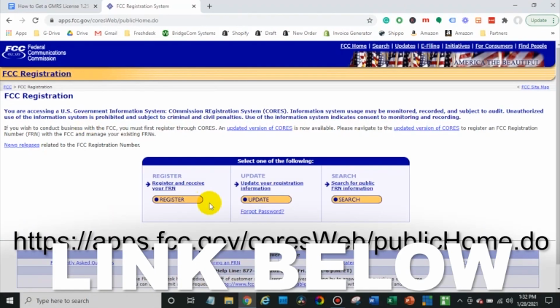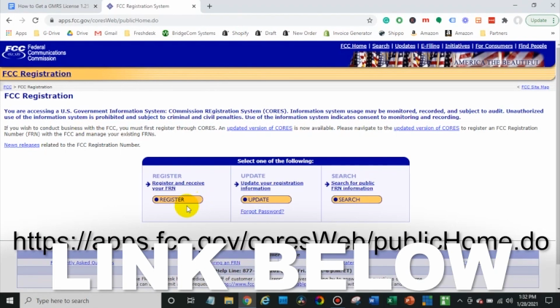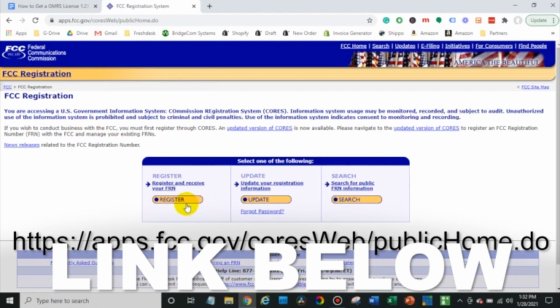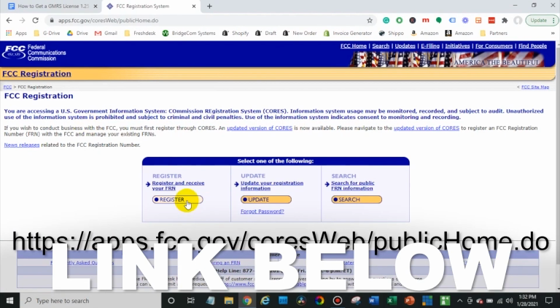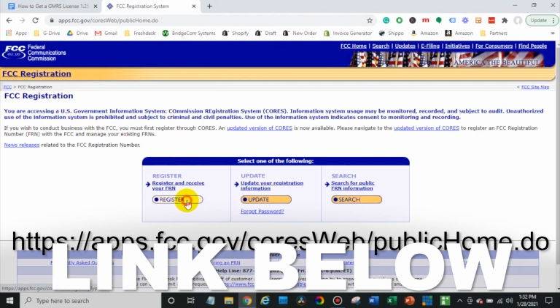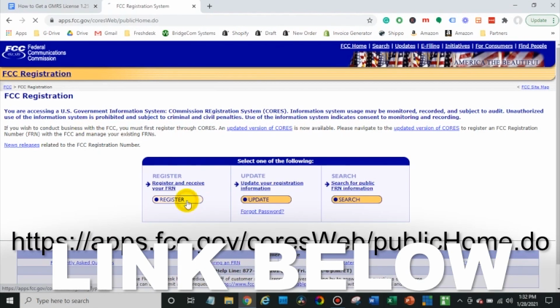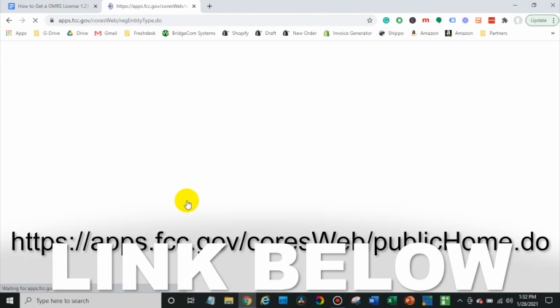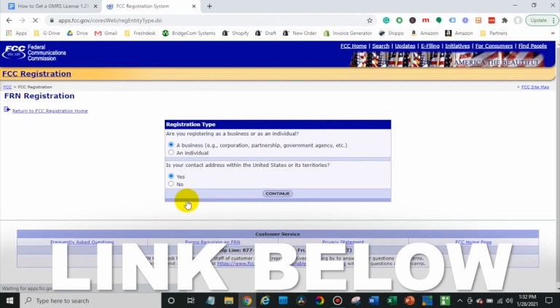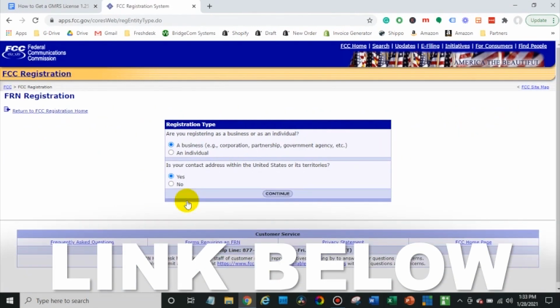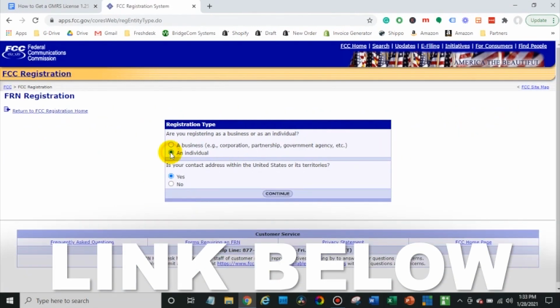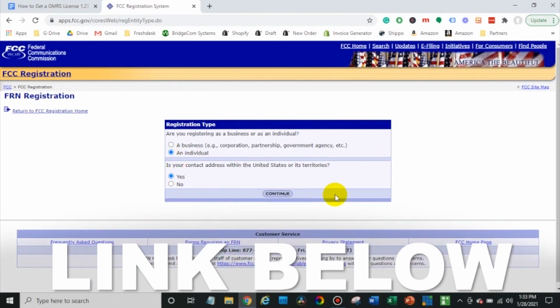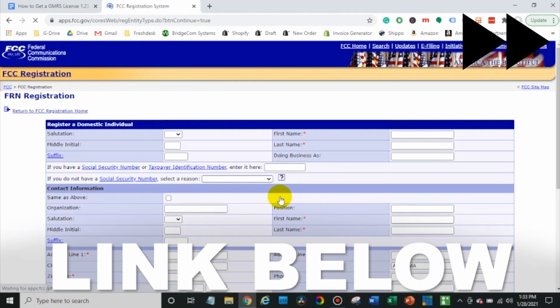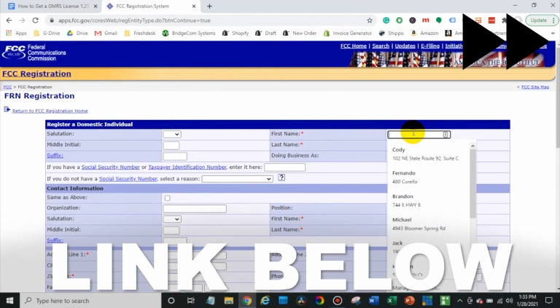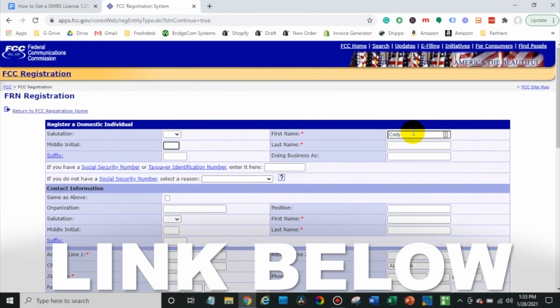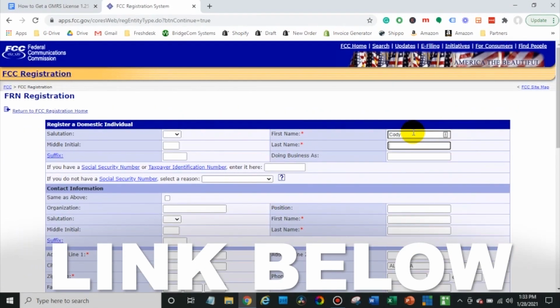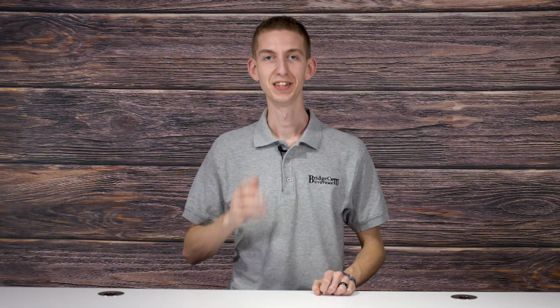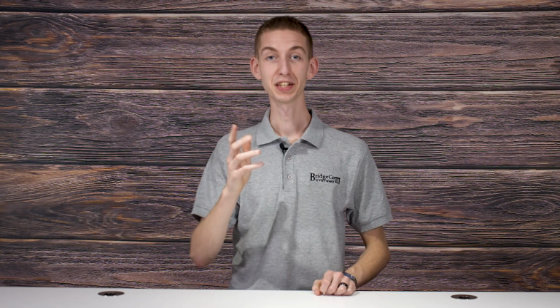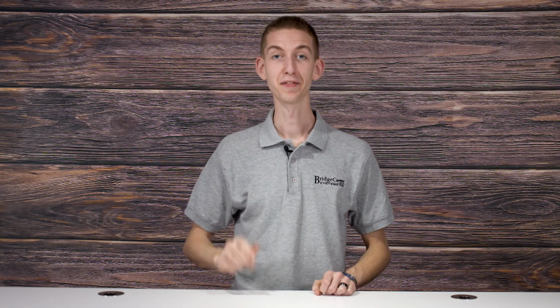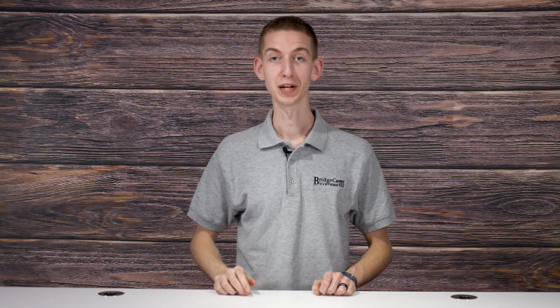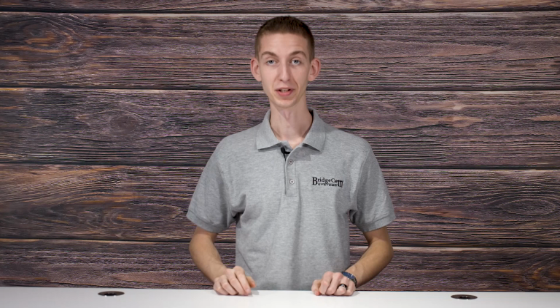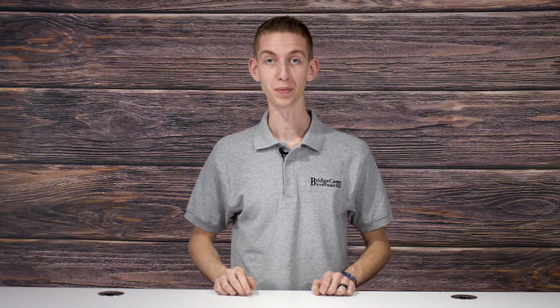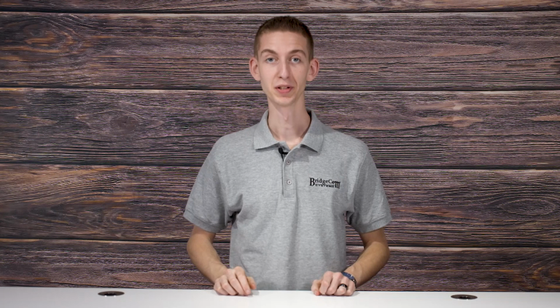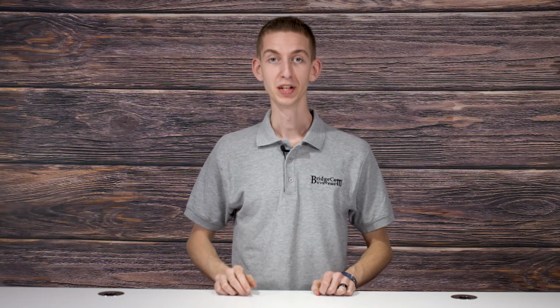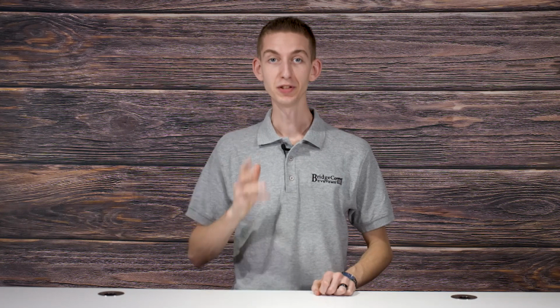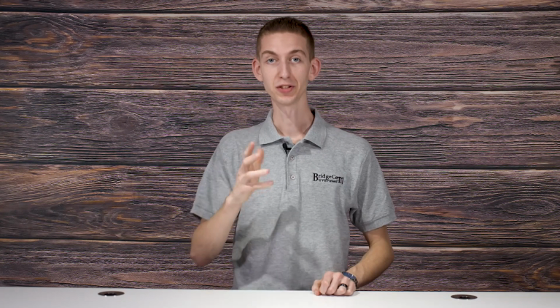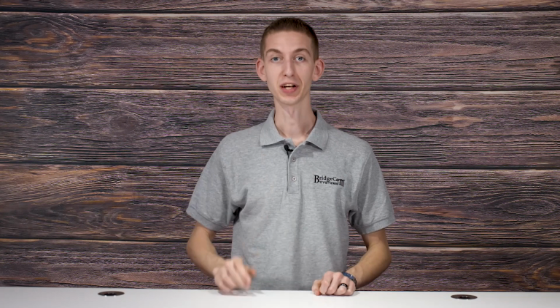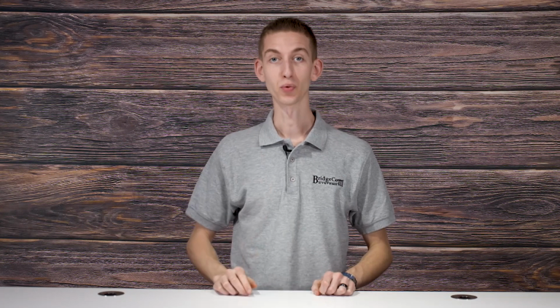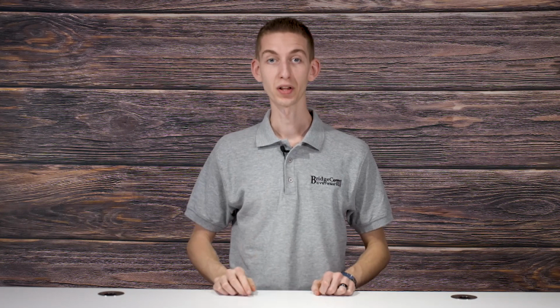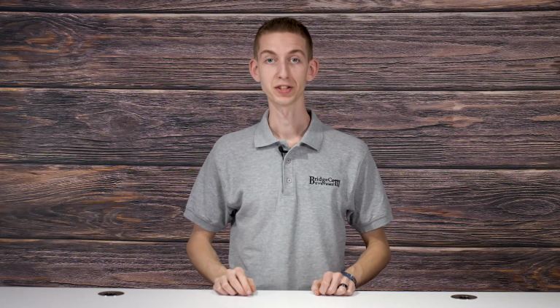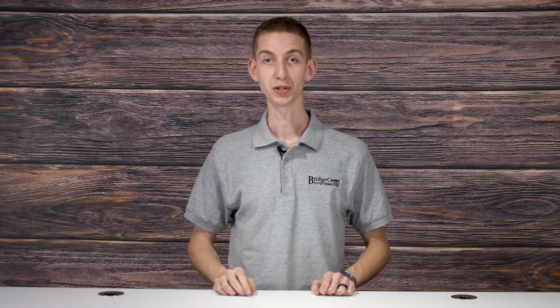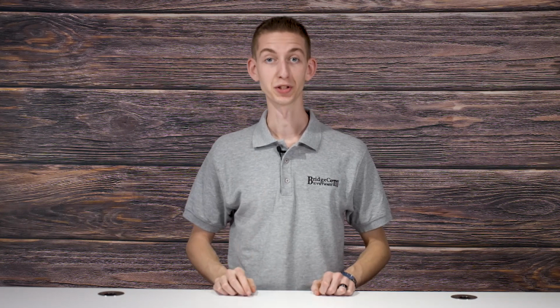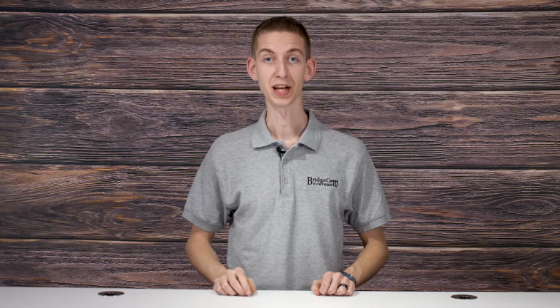To get your FRN number, click the link down below in the description. Now that you have your FRN number, you need to decide on what license you want to get.